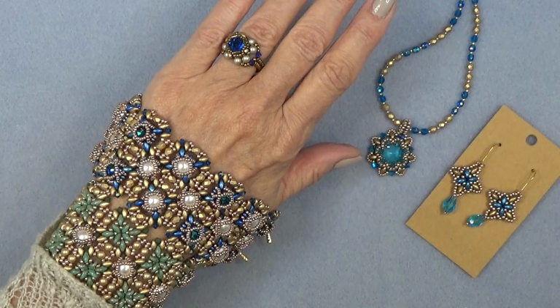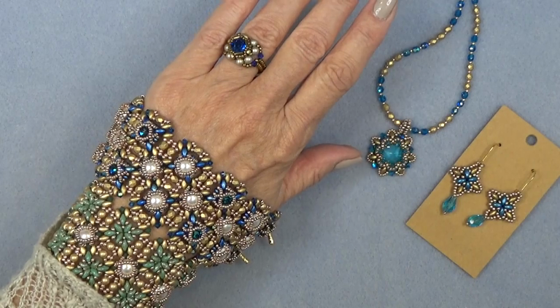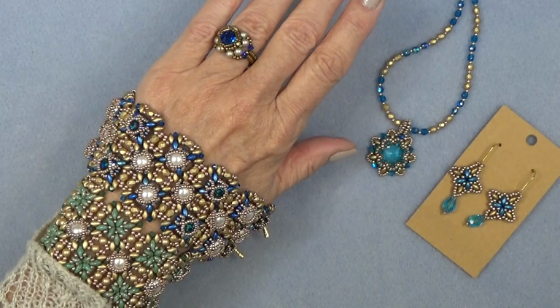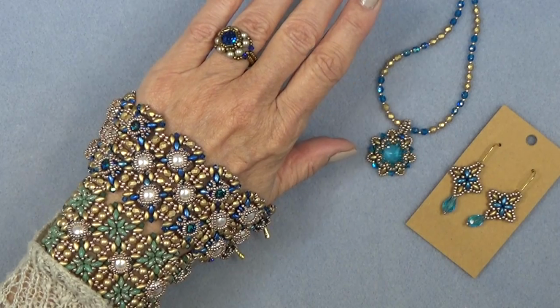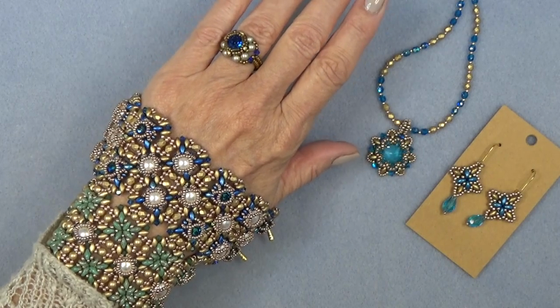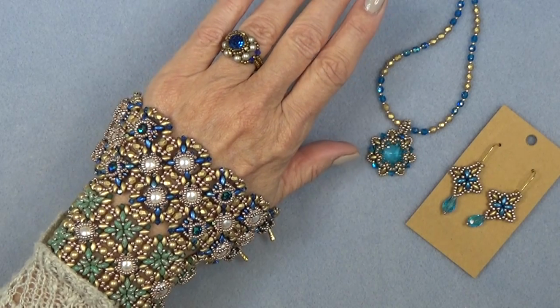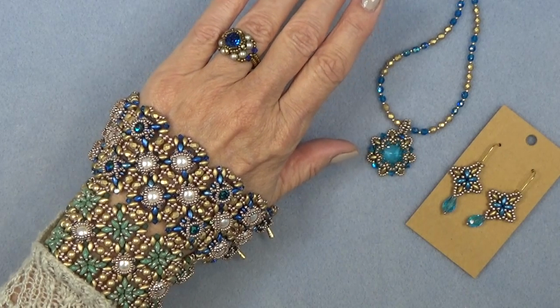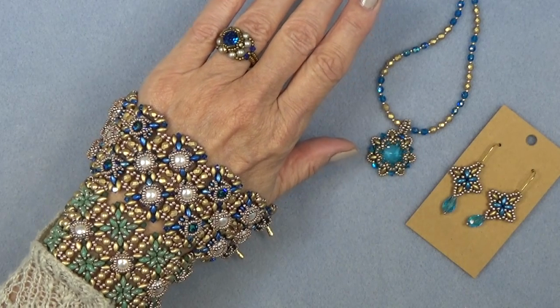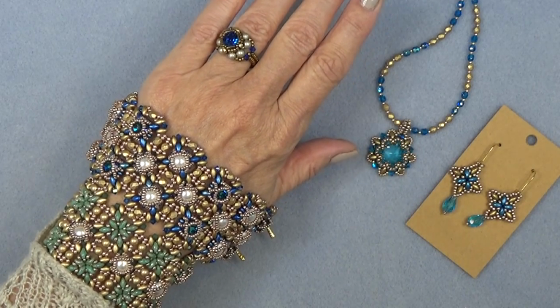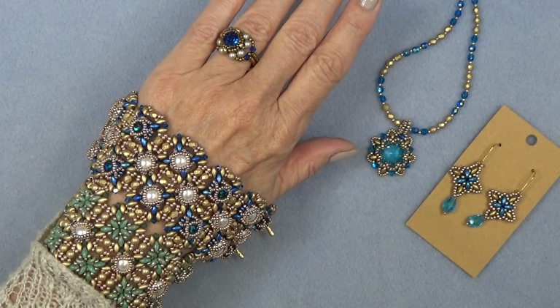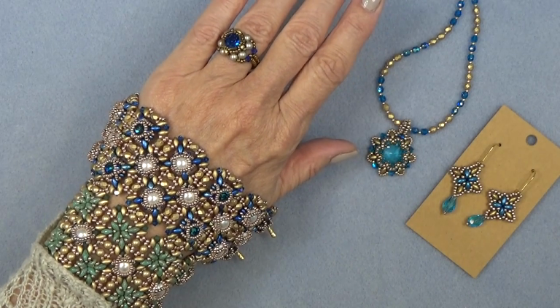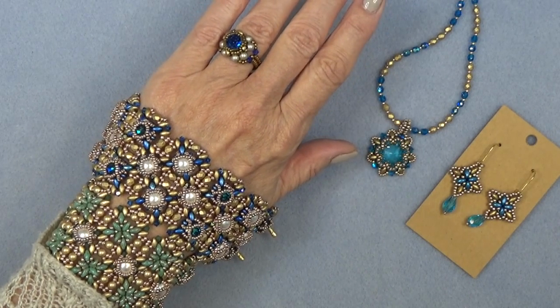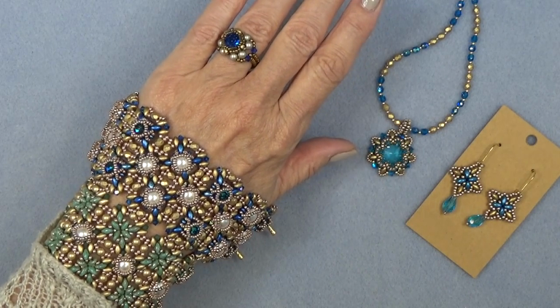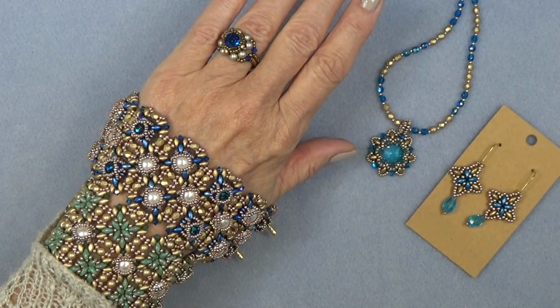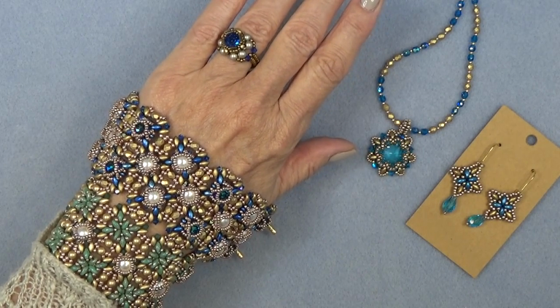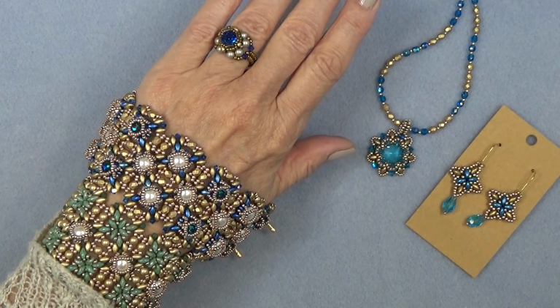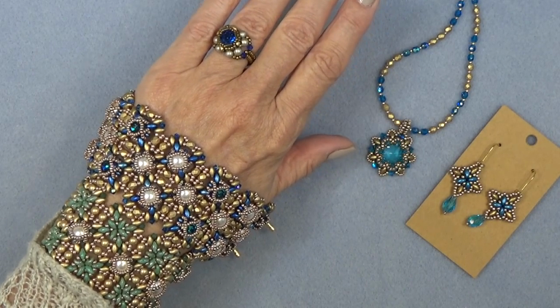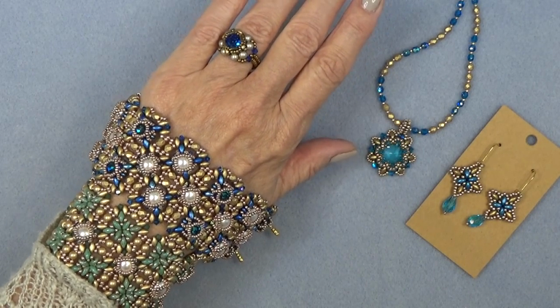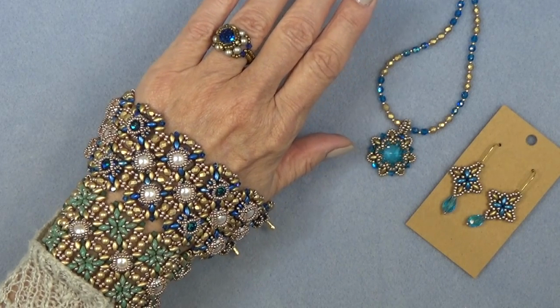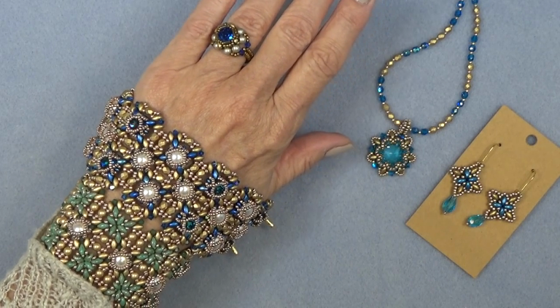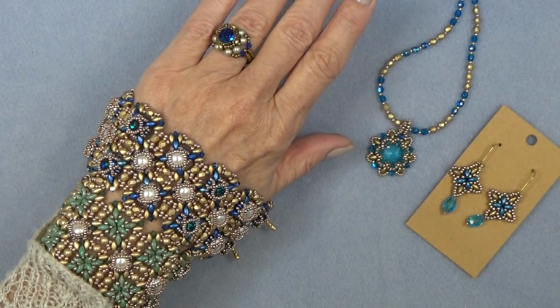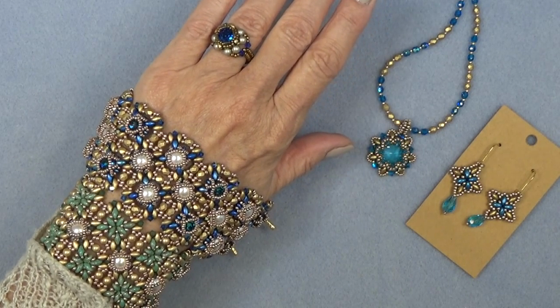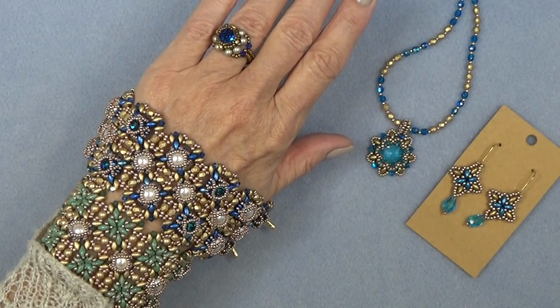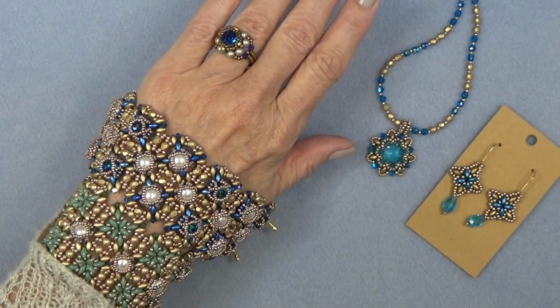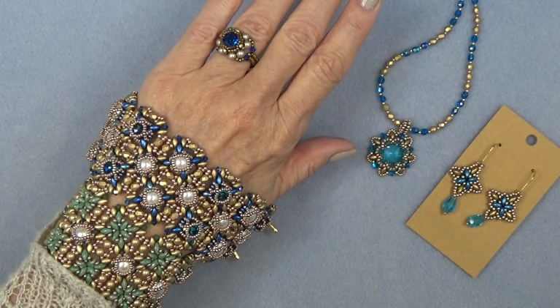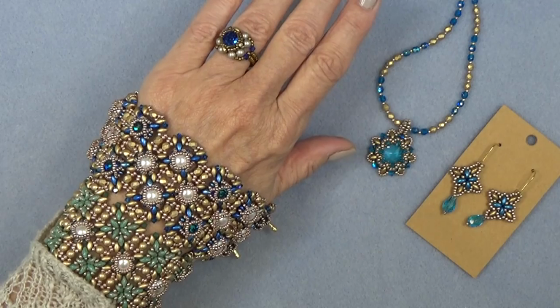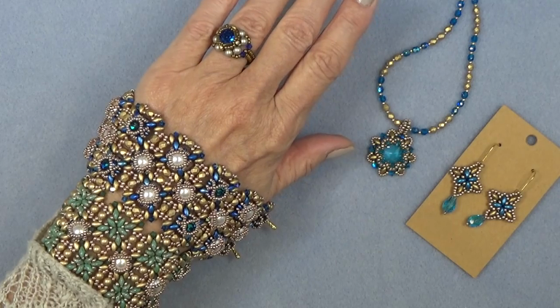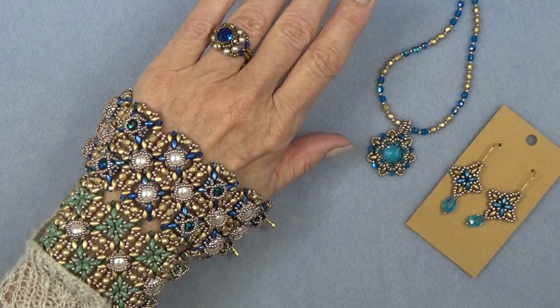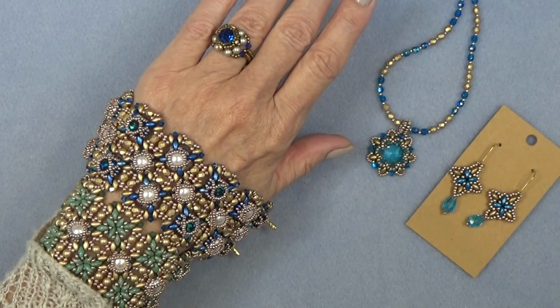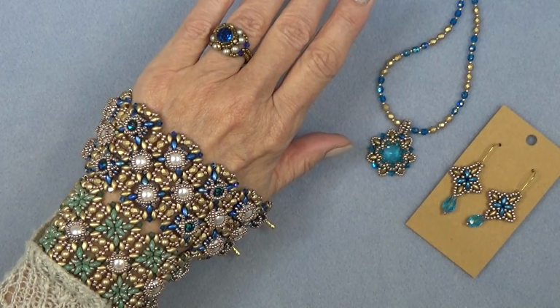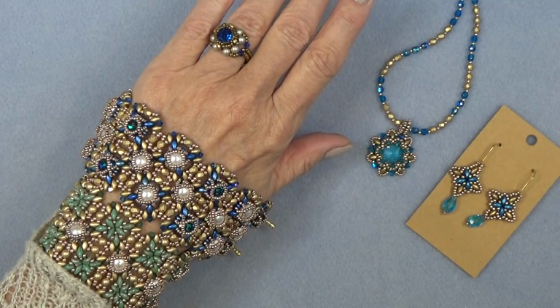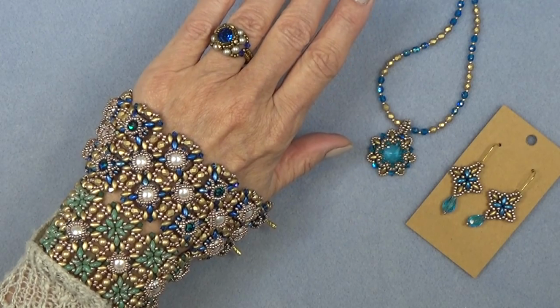Hello everyone, this is Stephanie. Welcome to another video. So today we're making a sweater. Well, not really, but wouldn't that be cool?